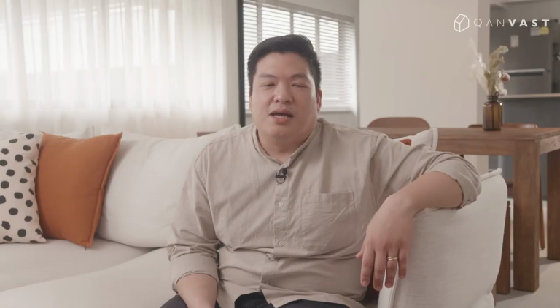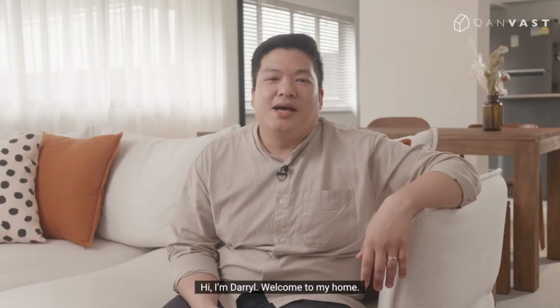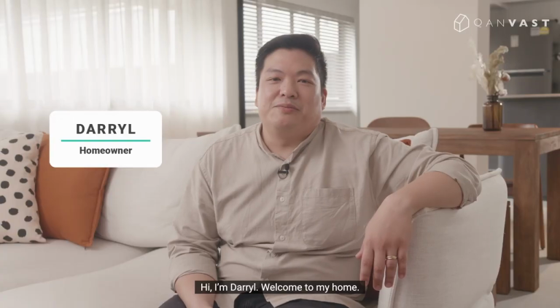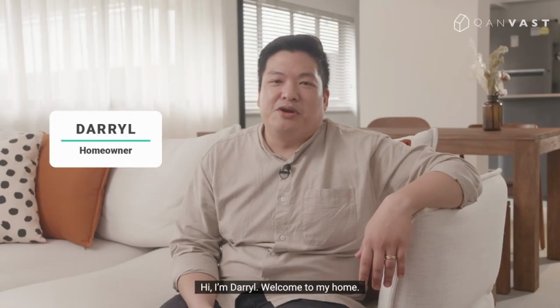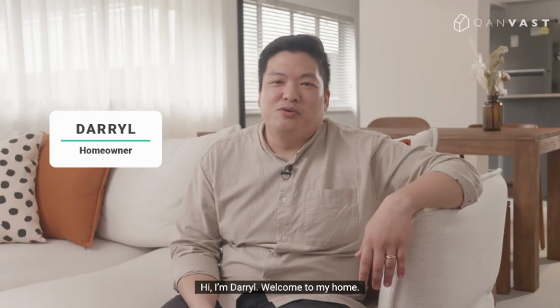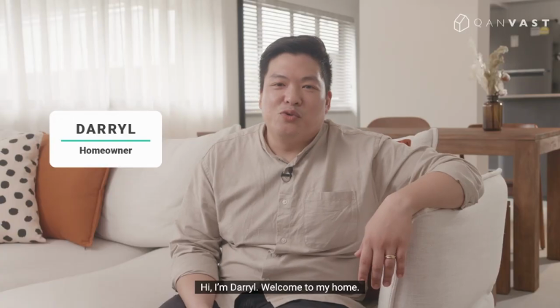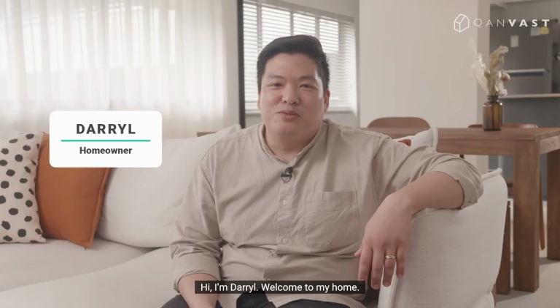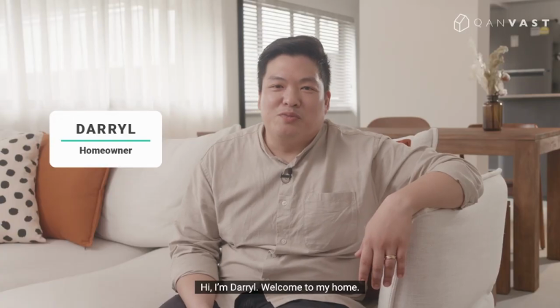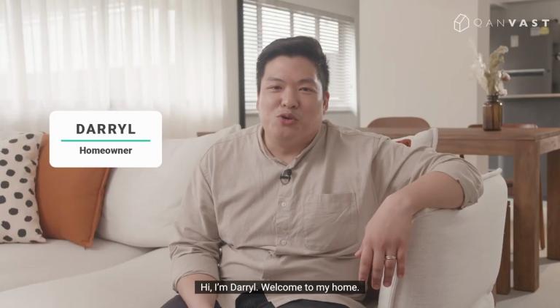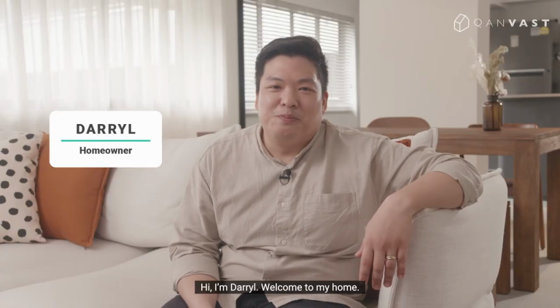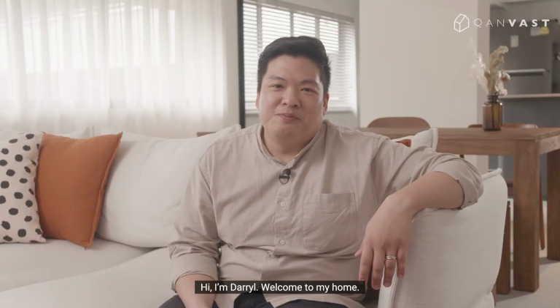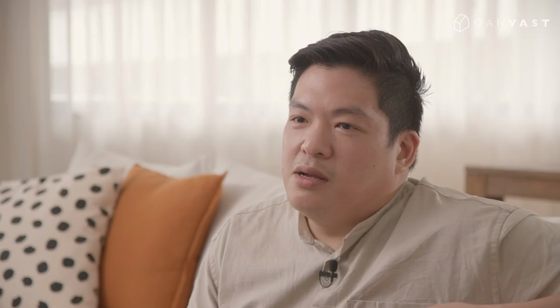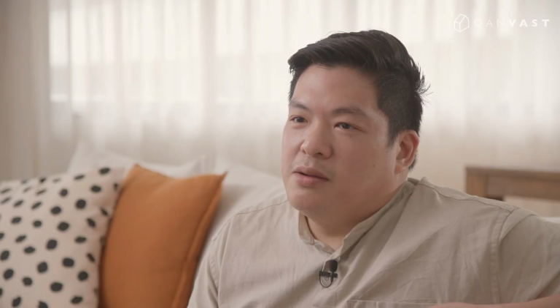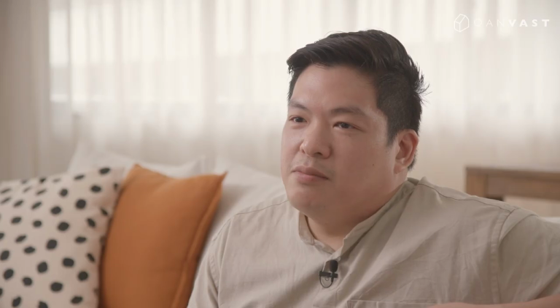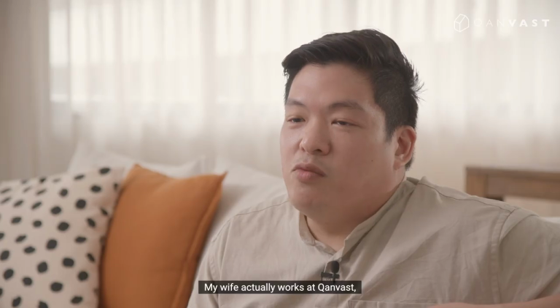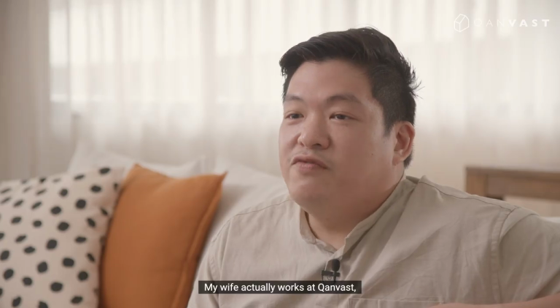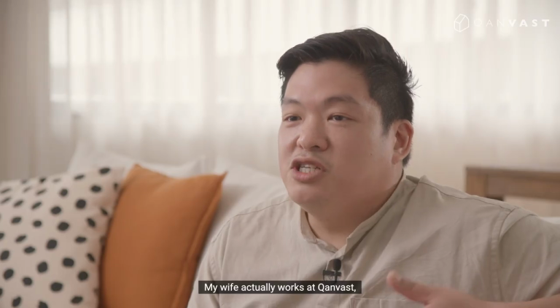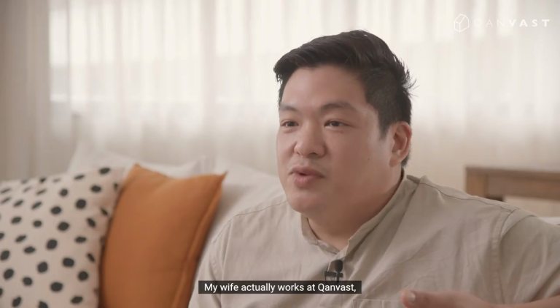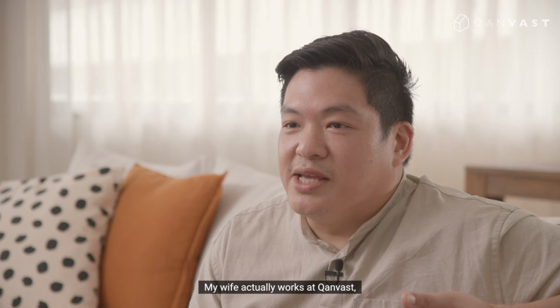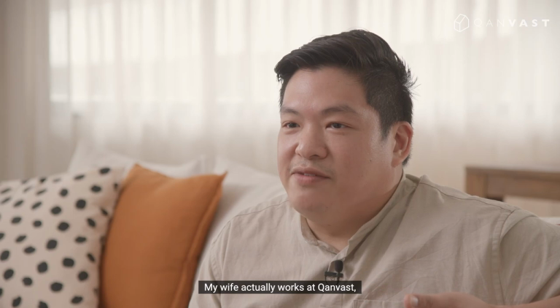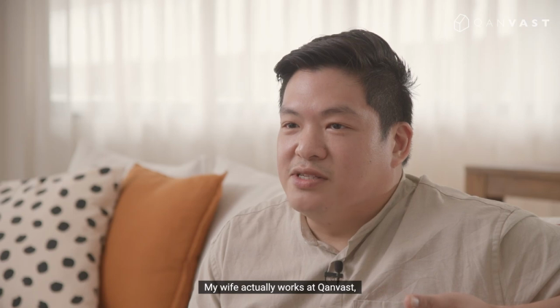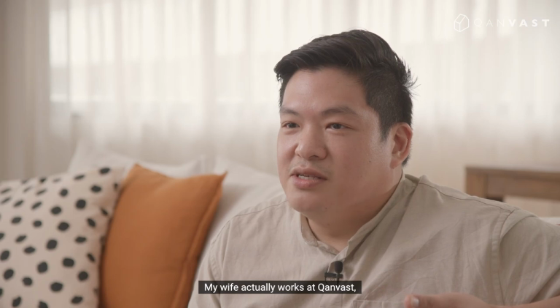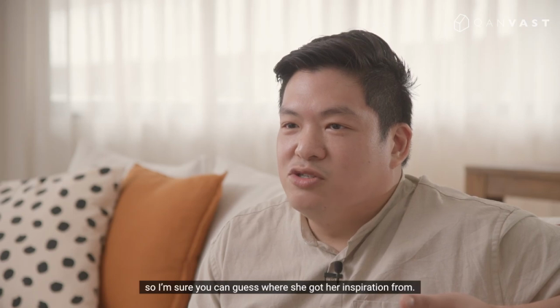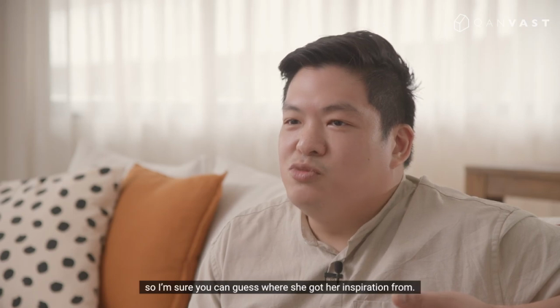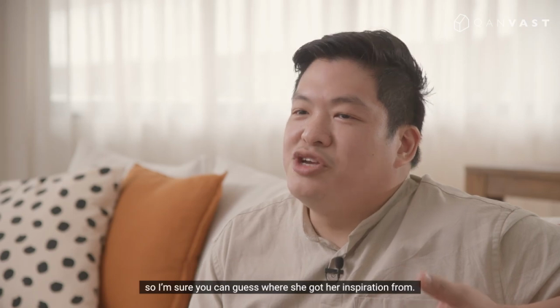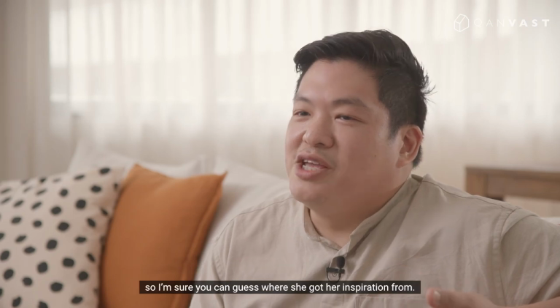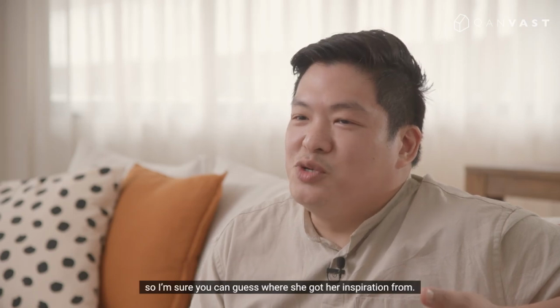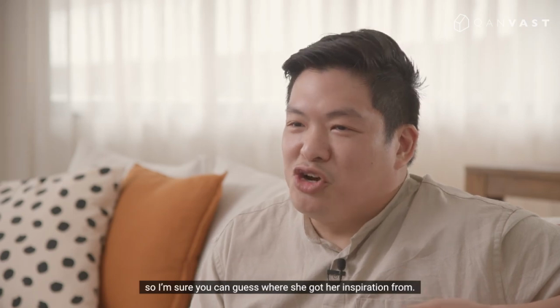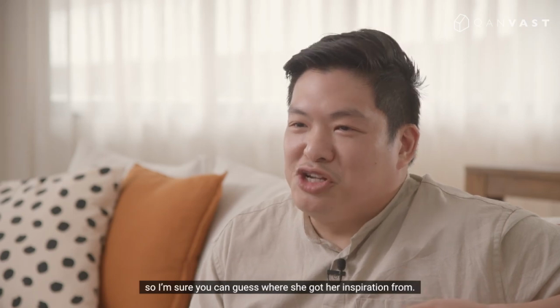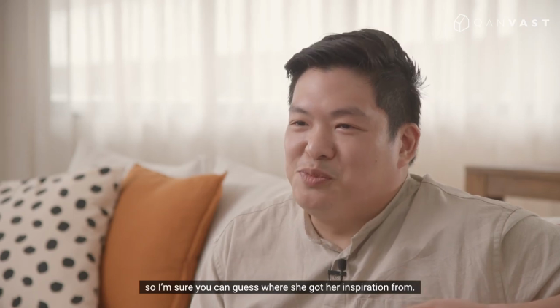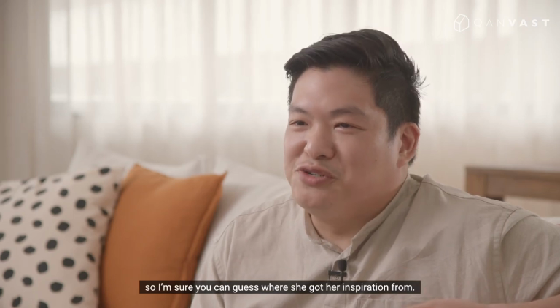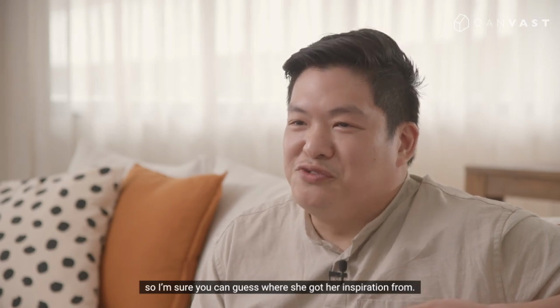Hi, I'm Daryl. Welcome to my home. My wife actually works at Canvas, so I'm sure you can guess where she got her inspiration from.